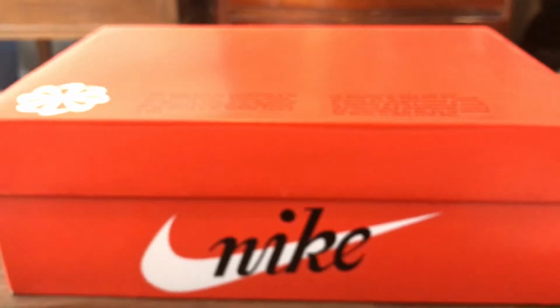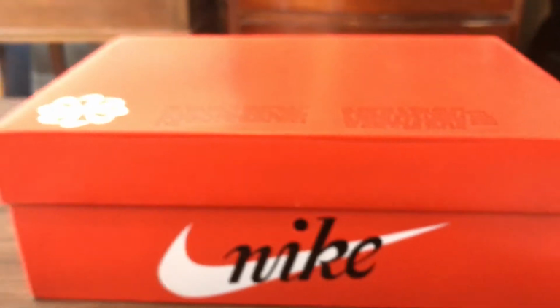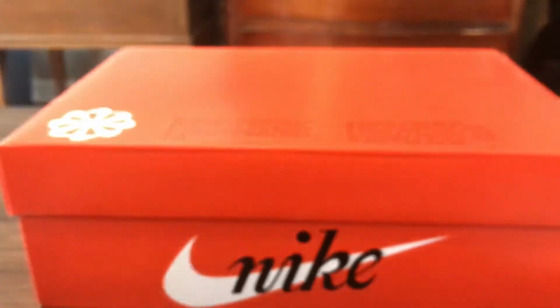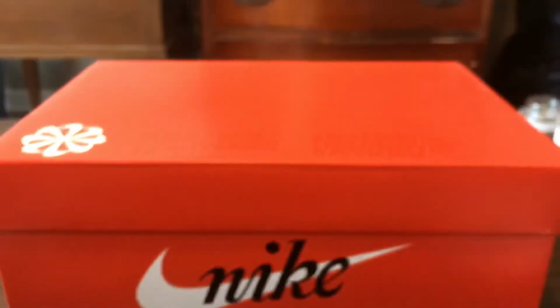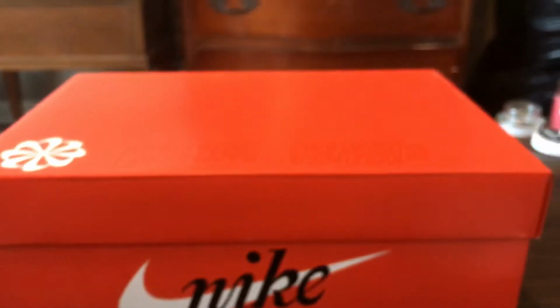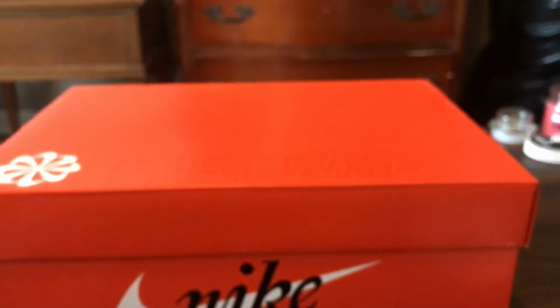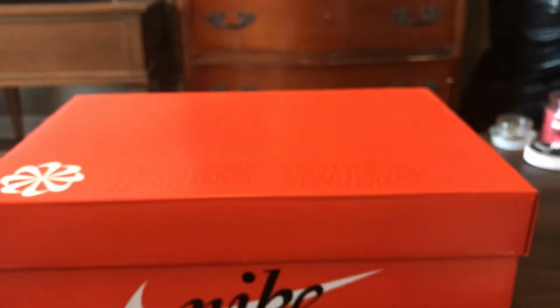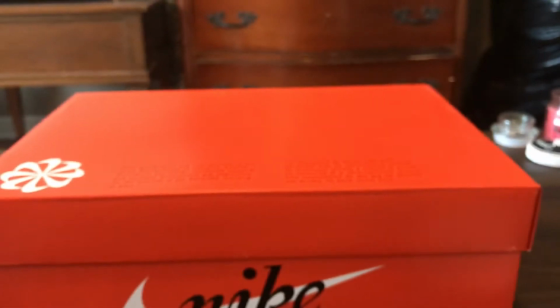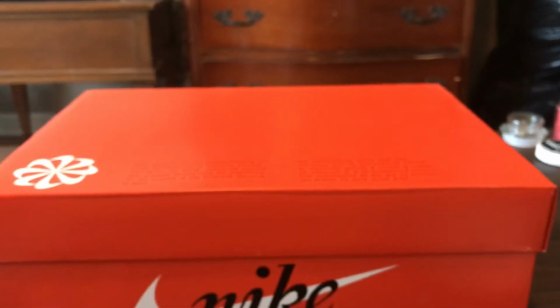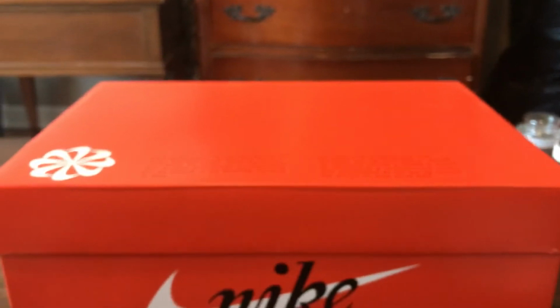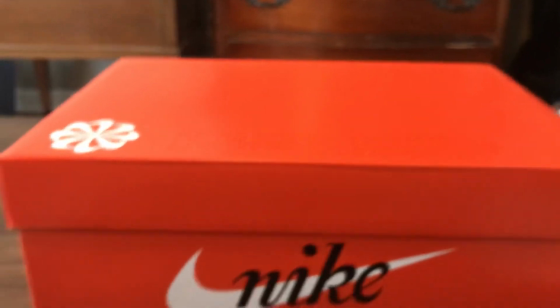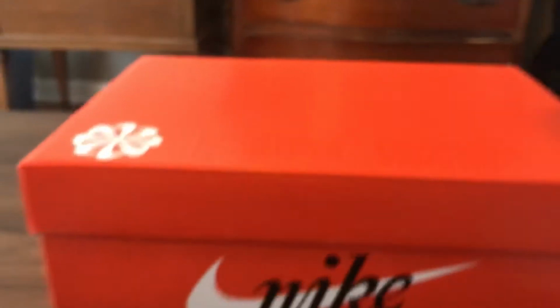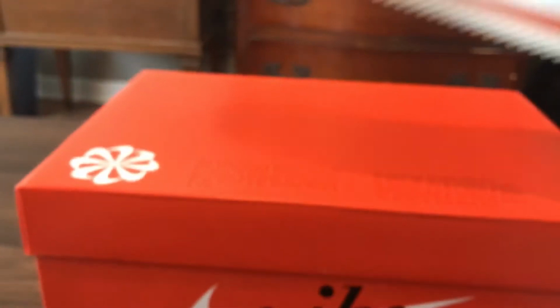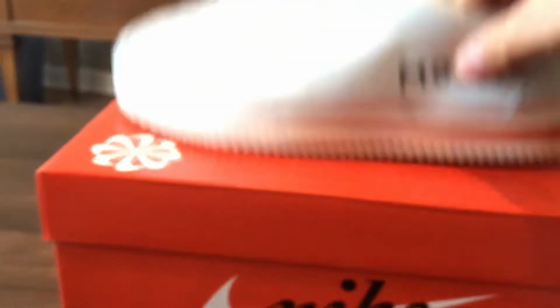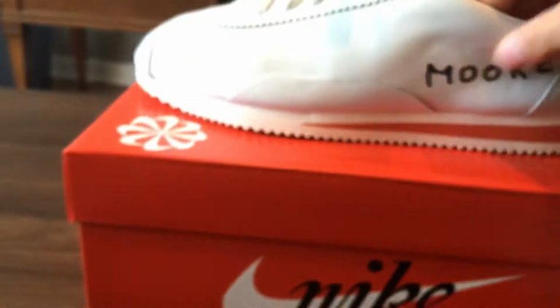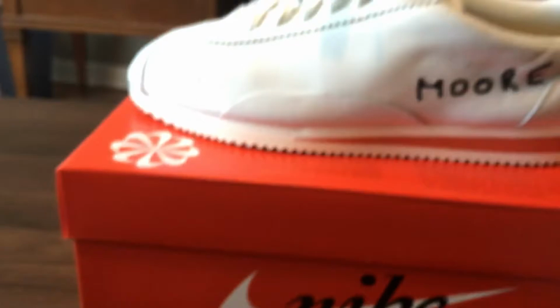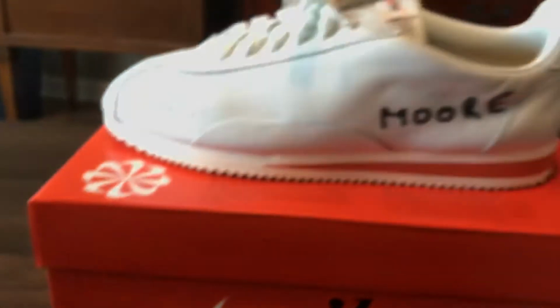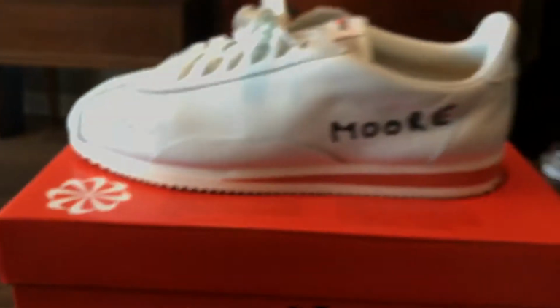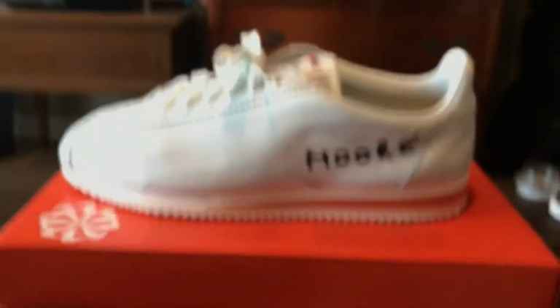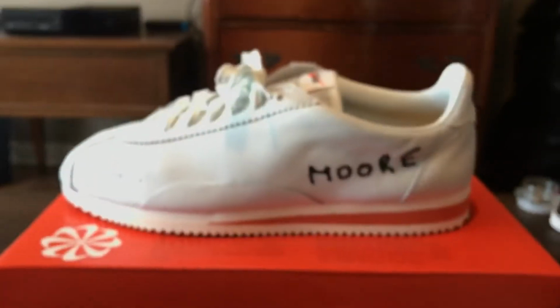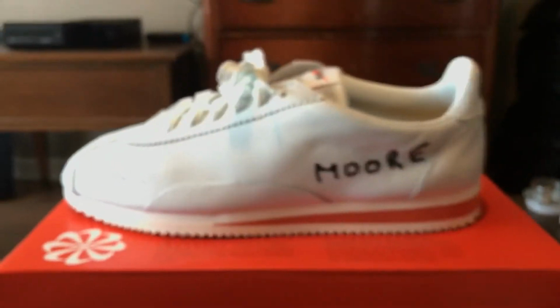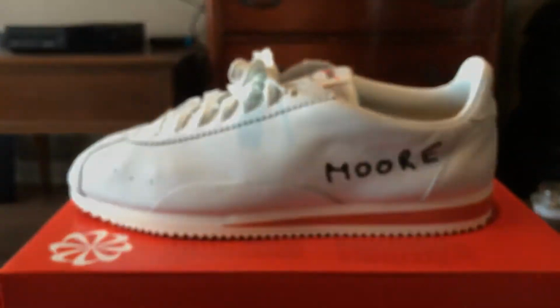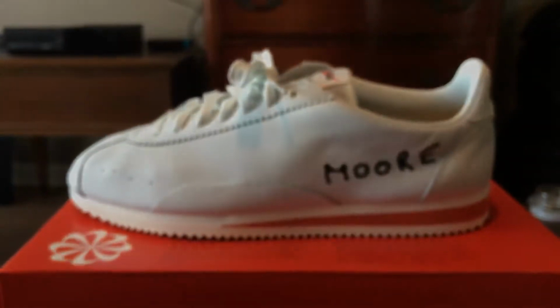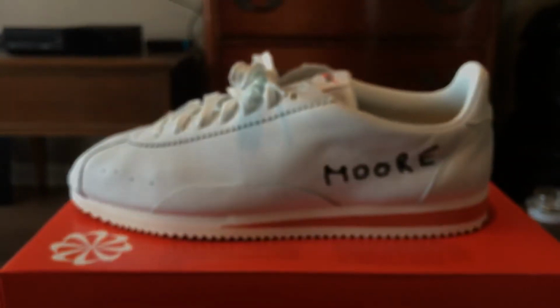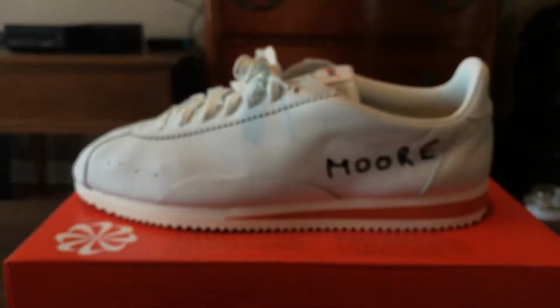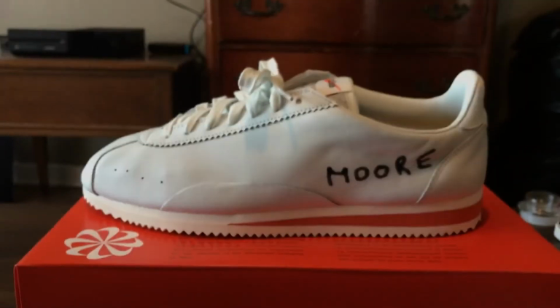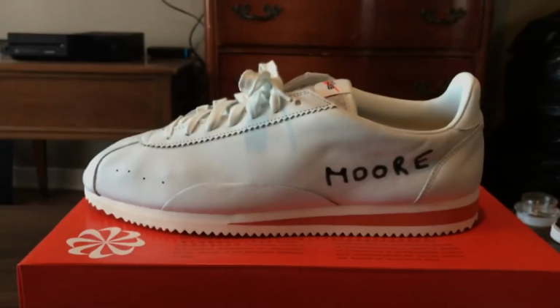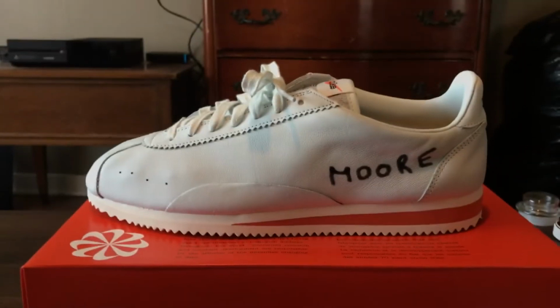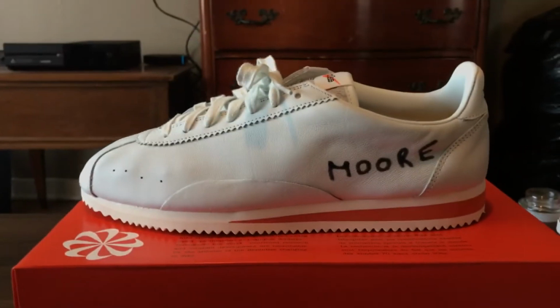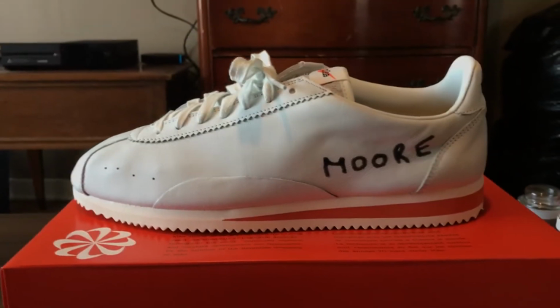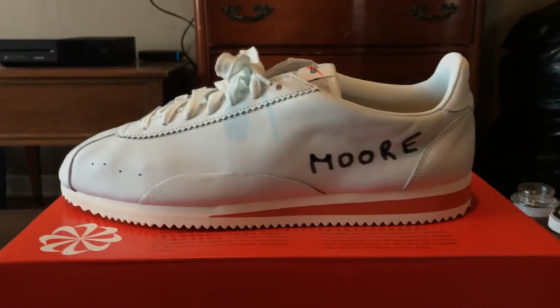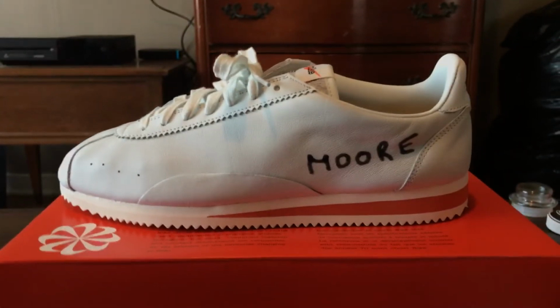Here's the shoe right here. I'm just going to show you guys the left shoe because they're both the same.